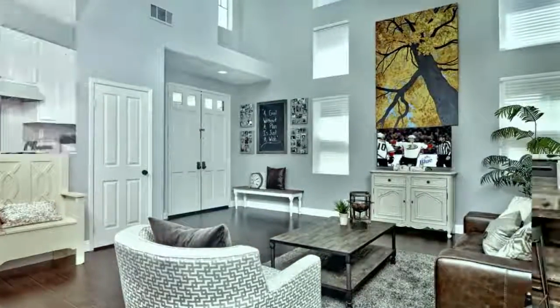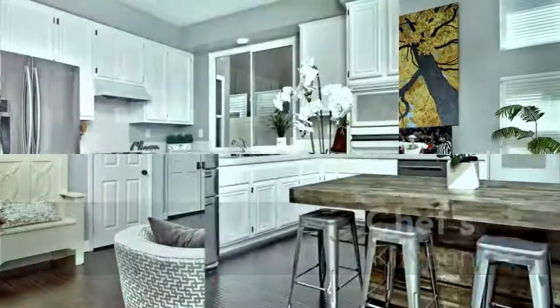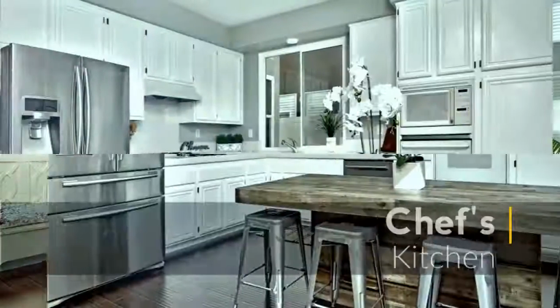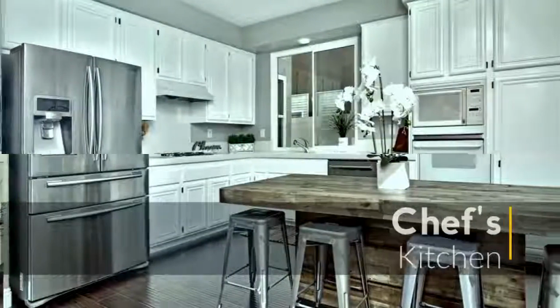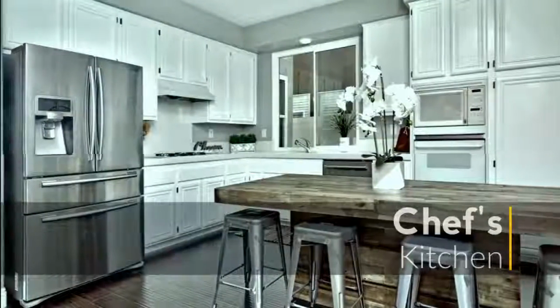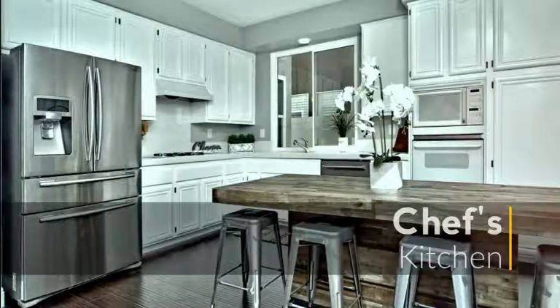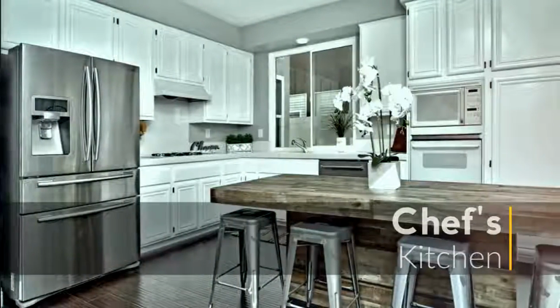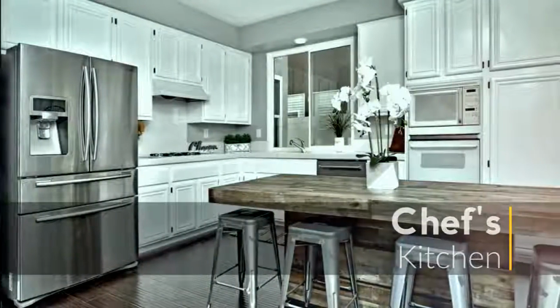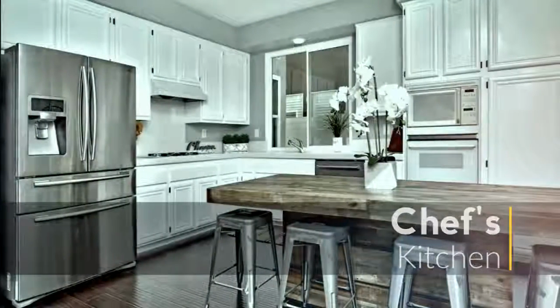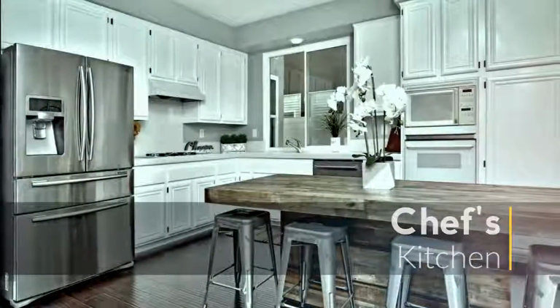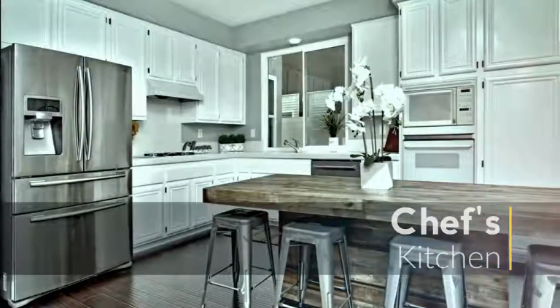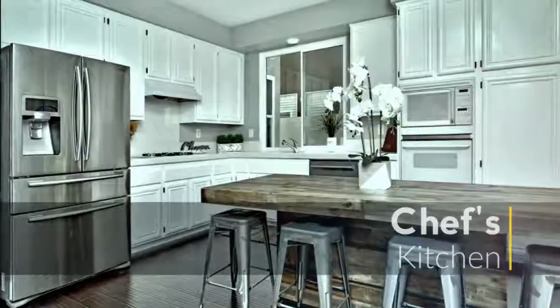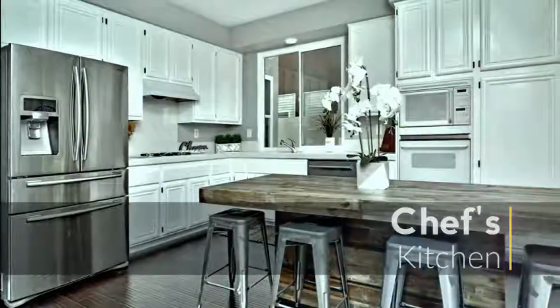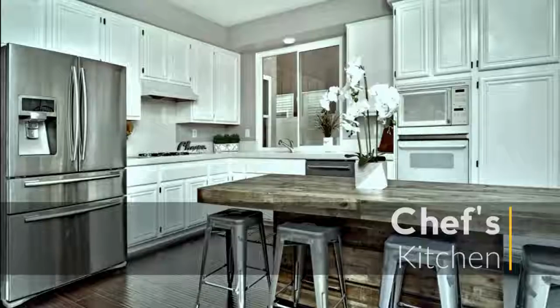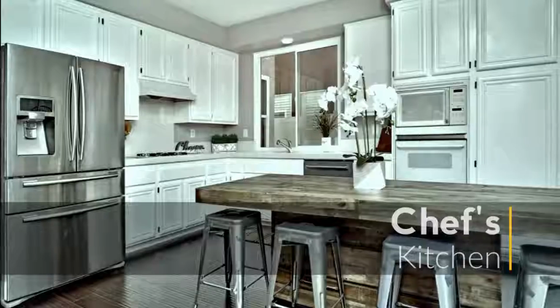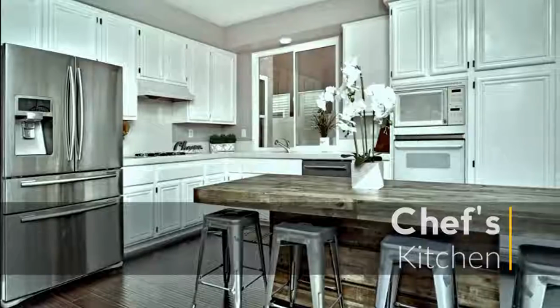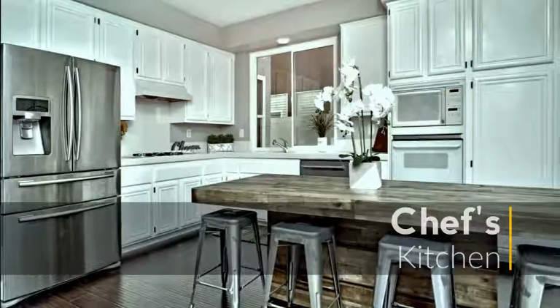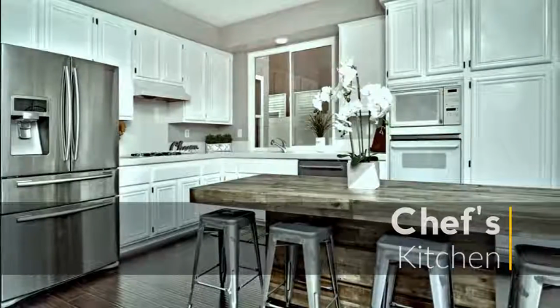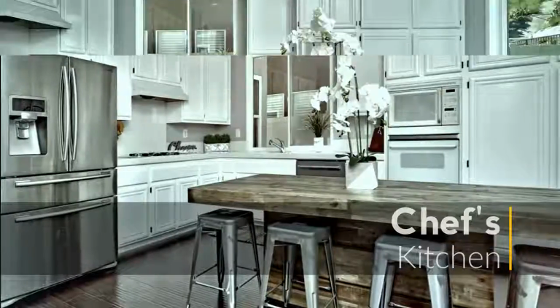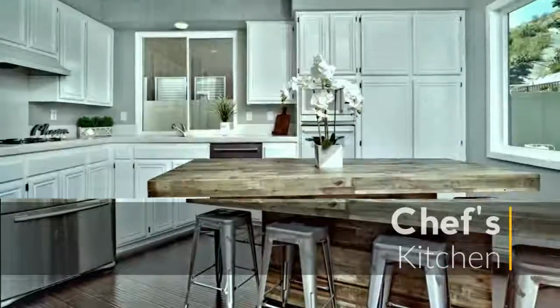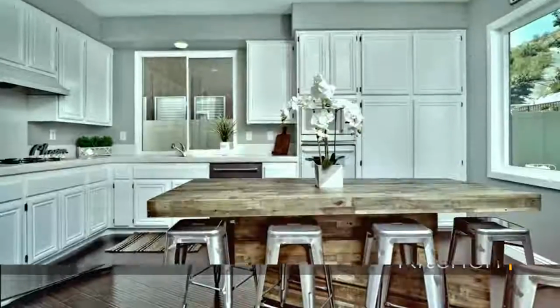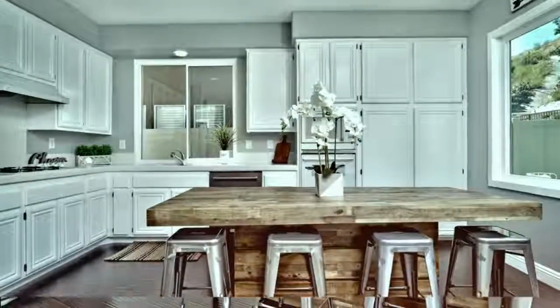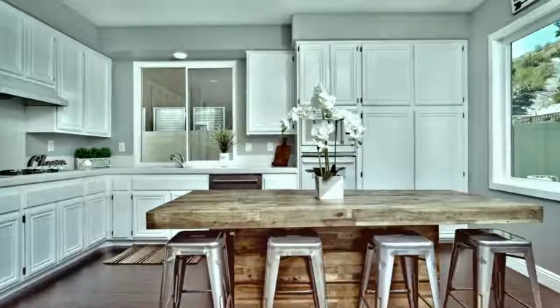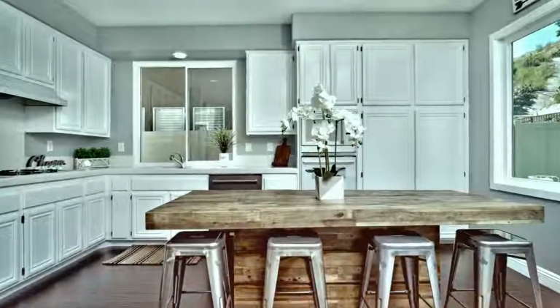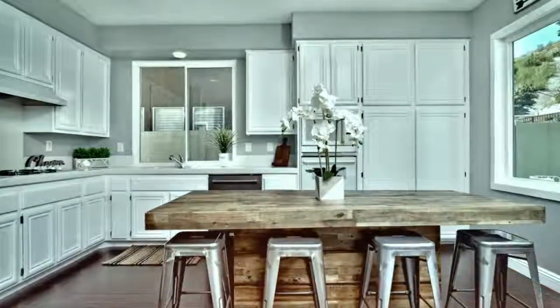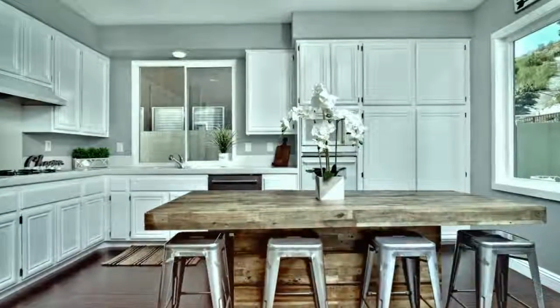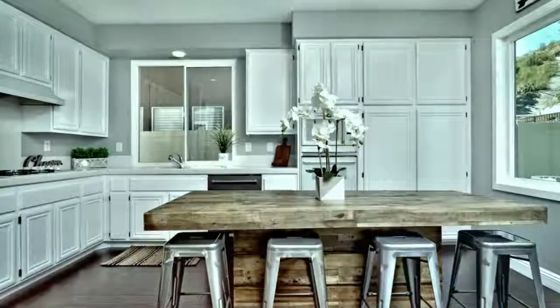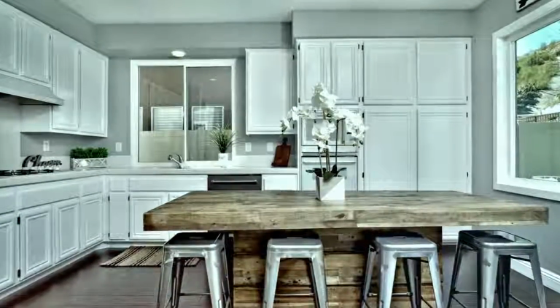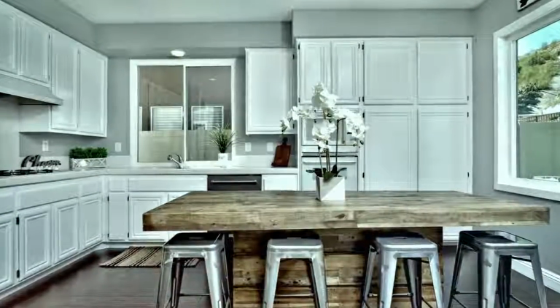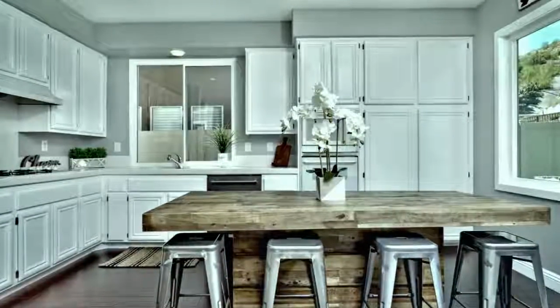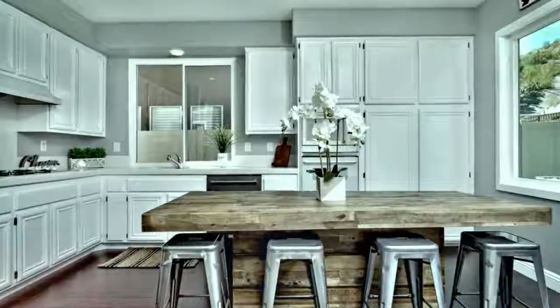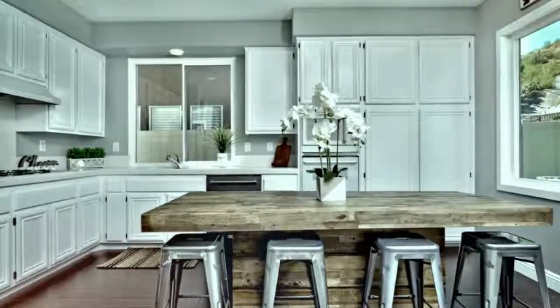With a thoughtful, efficient layout and plenty of tasteful extras, this kitchen will be the hub of family life for years to come.